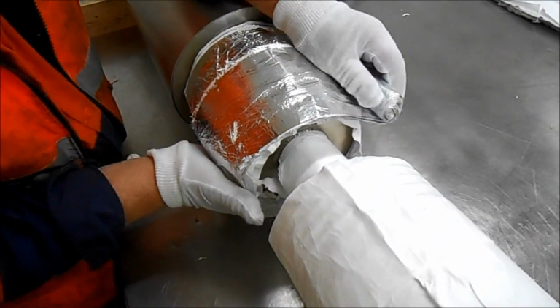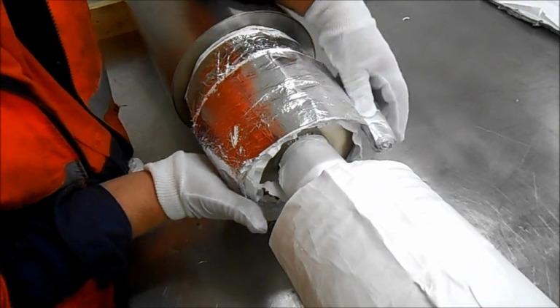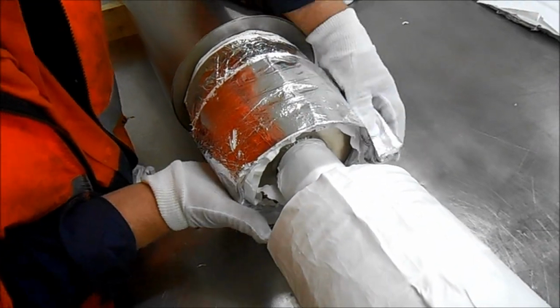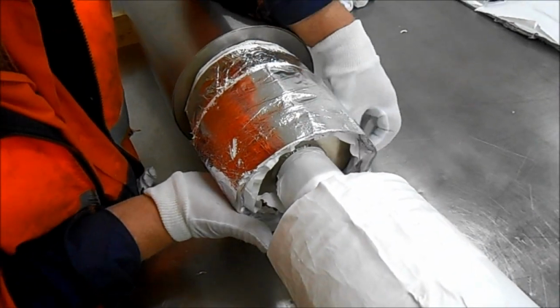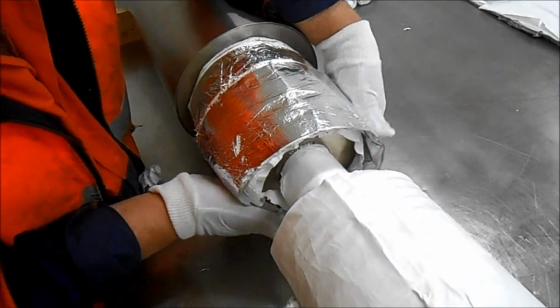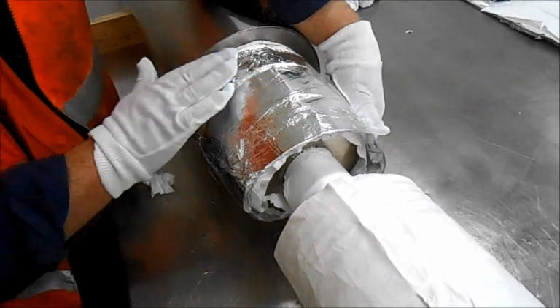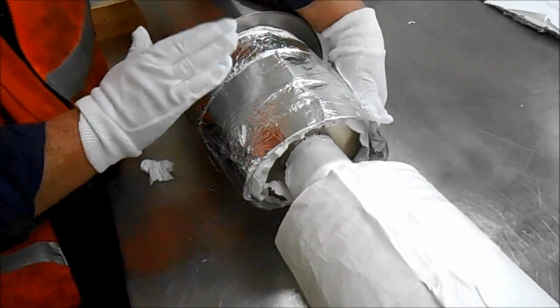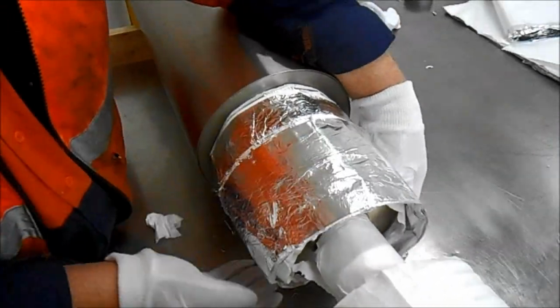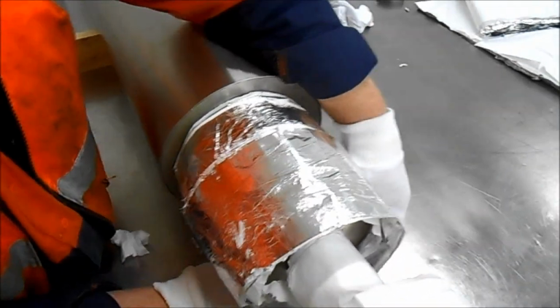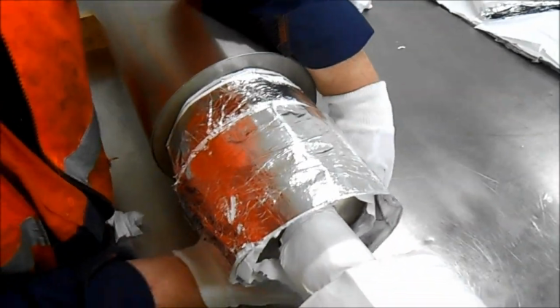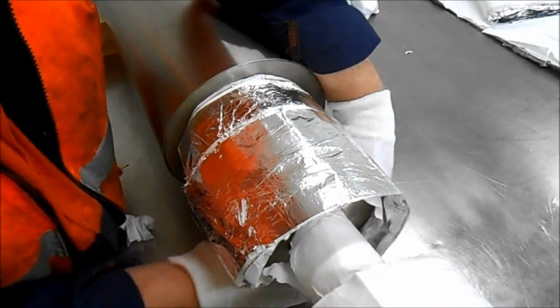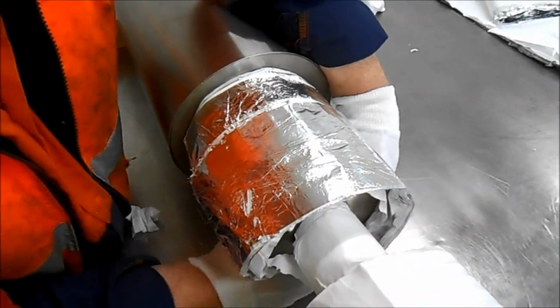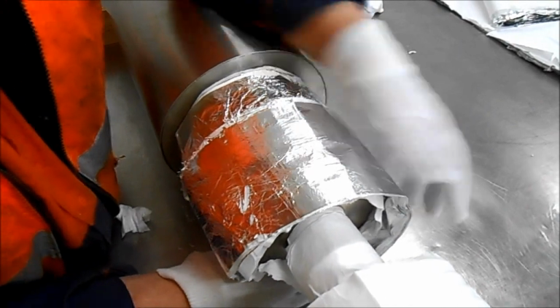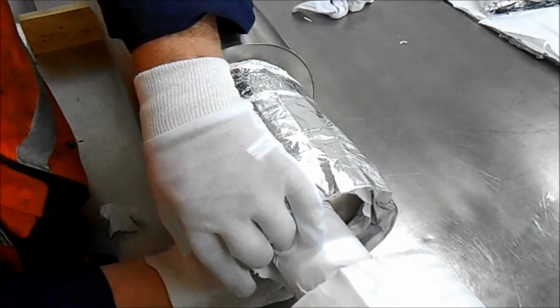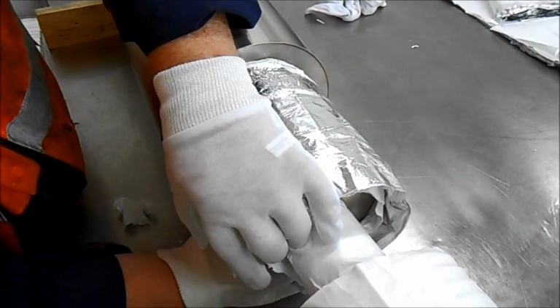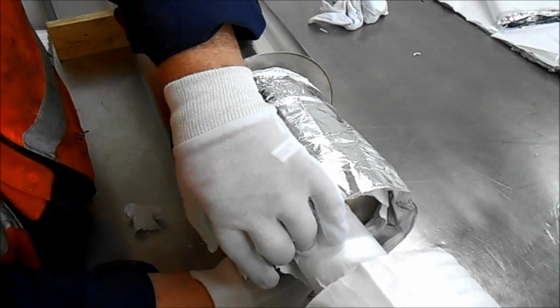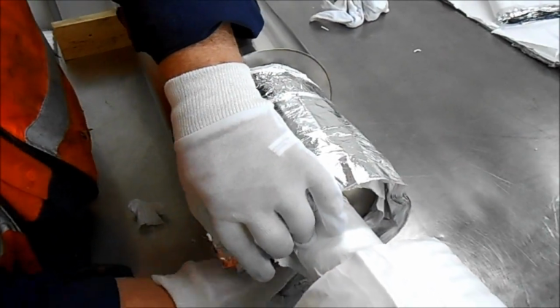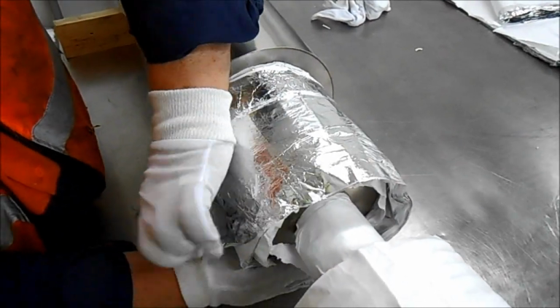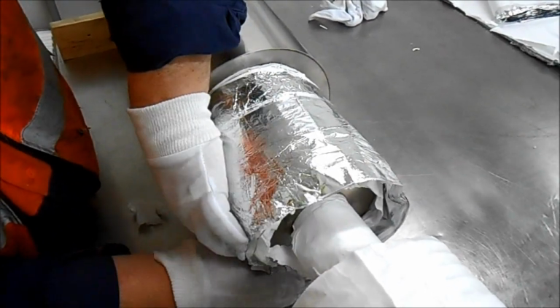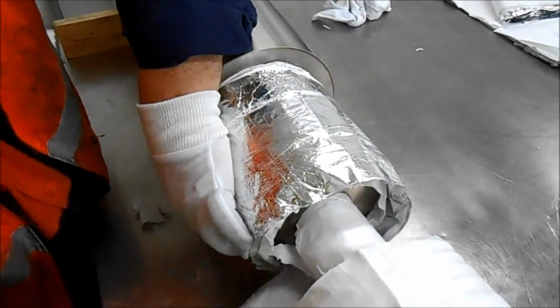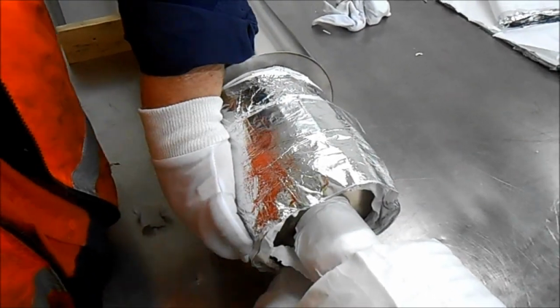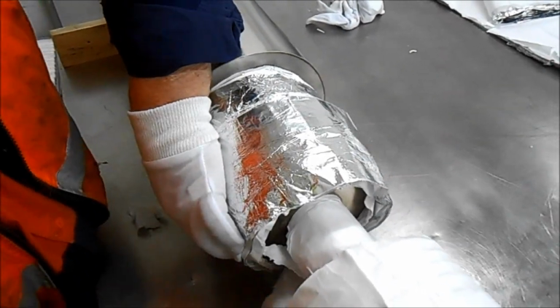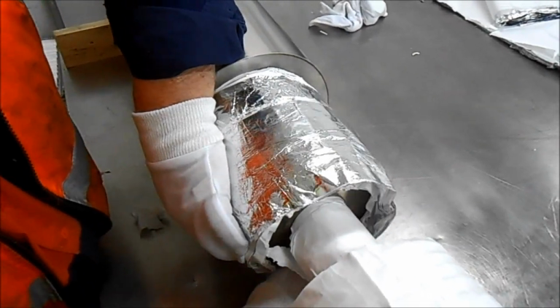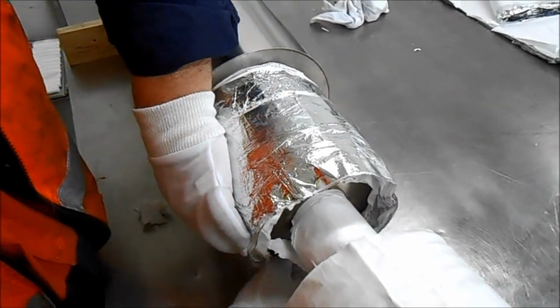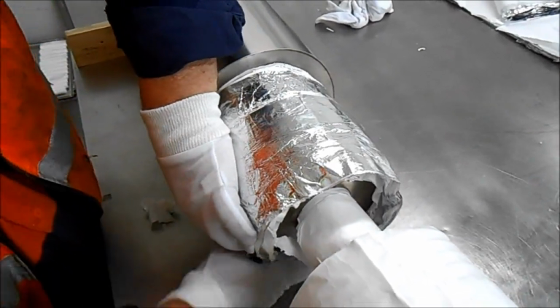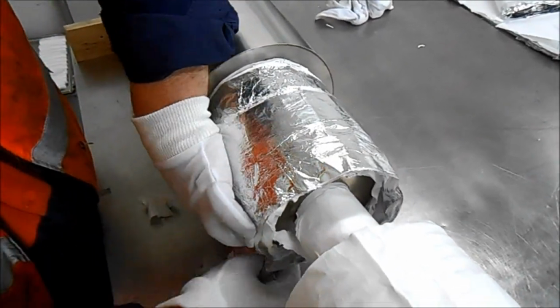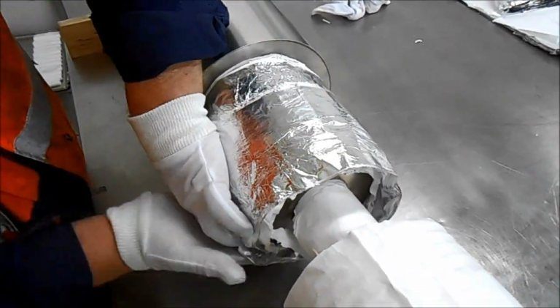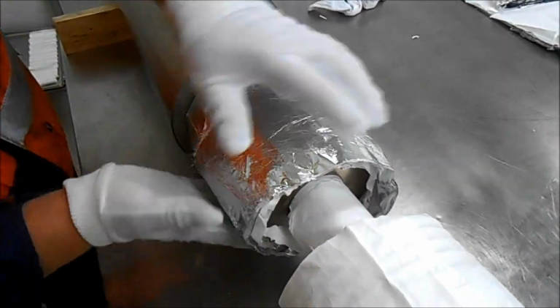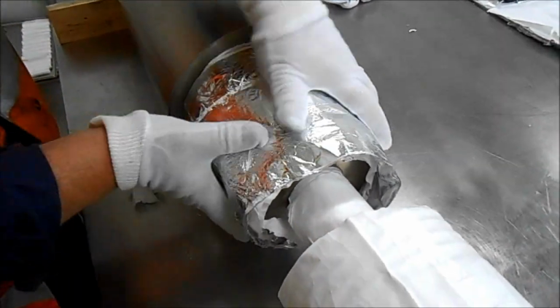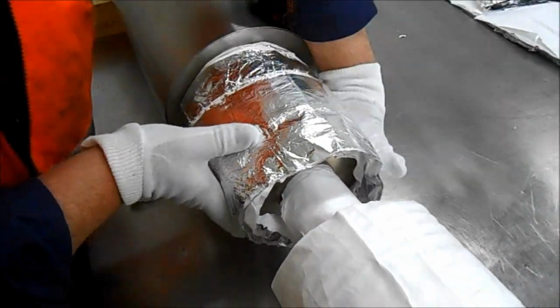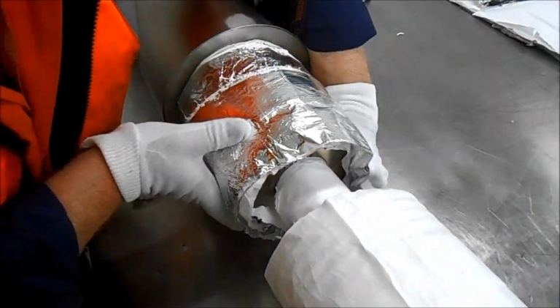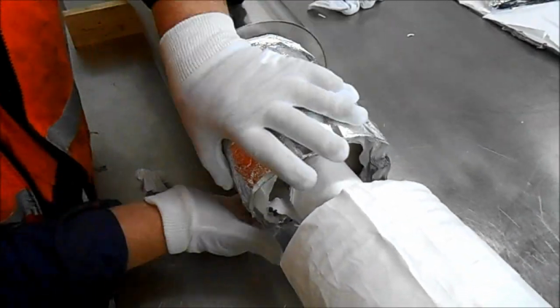Also note that we use cotton gloves during the installation to prevent moisture and oils from getting into the otherwise perfectly clean vacuum area.